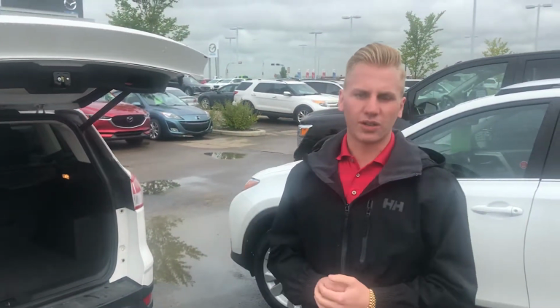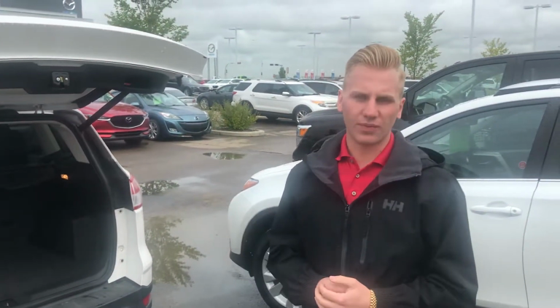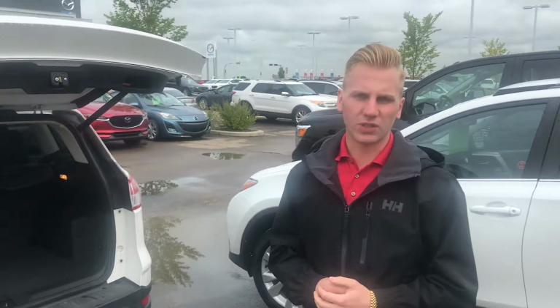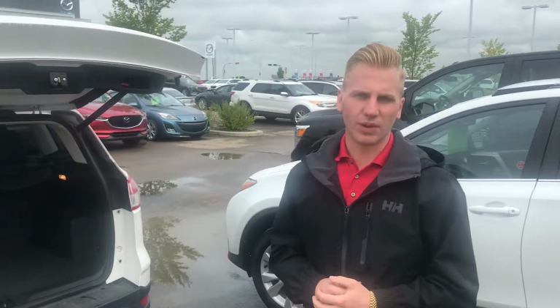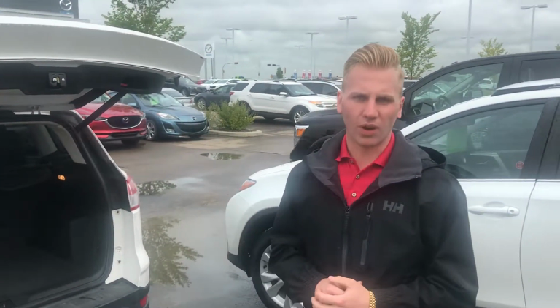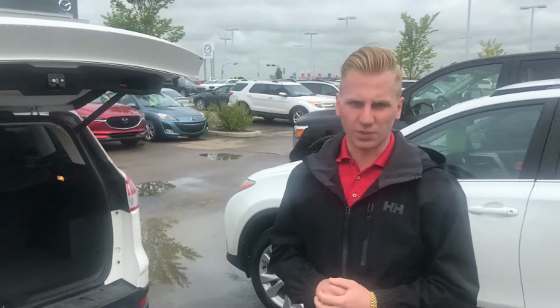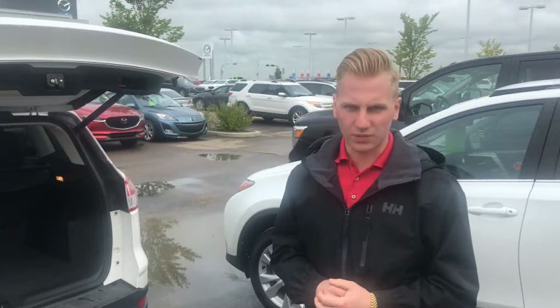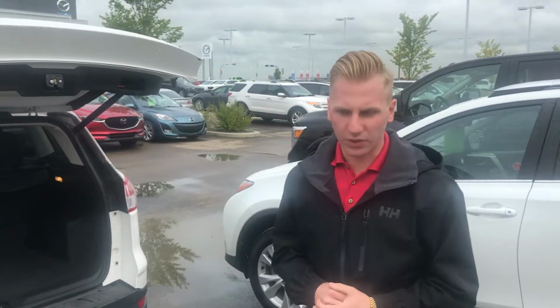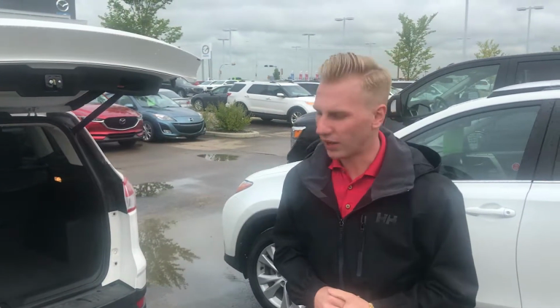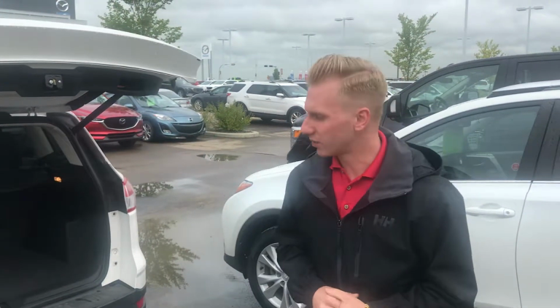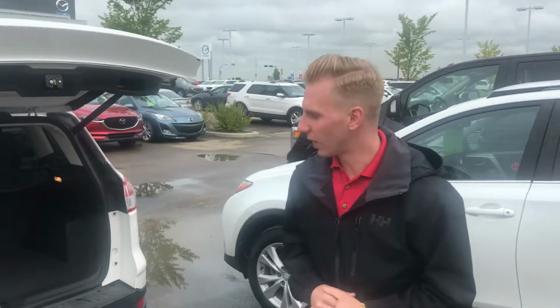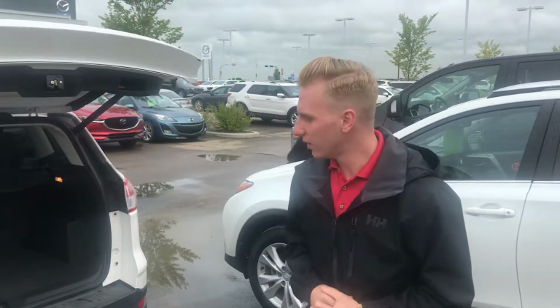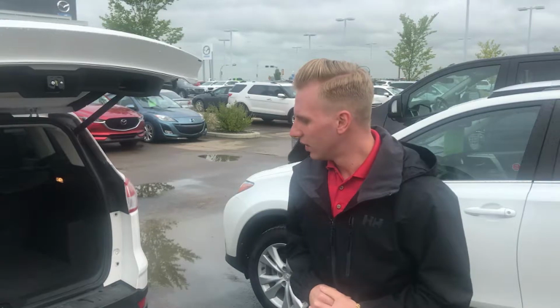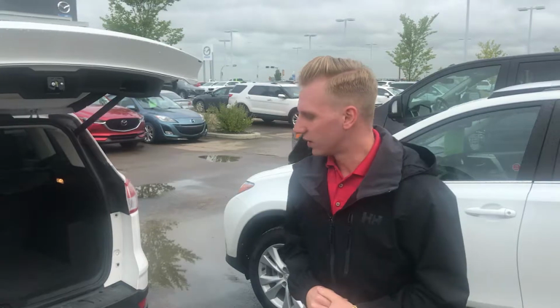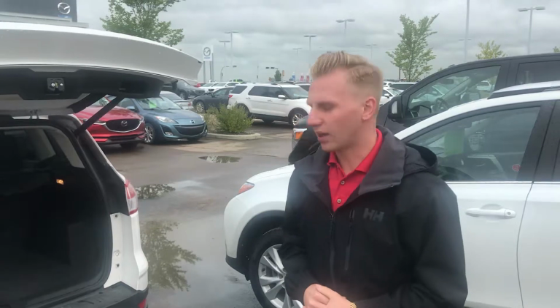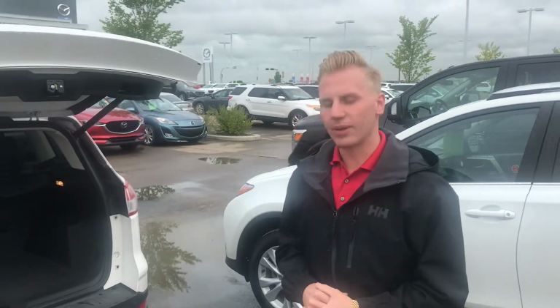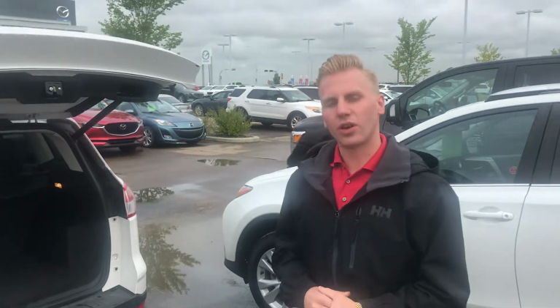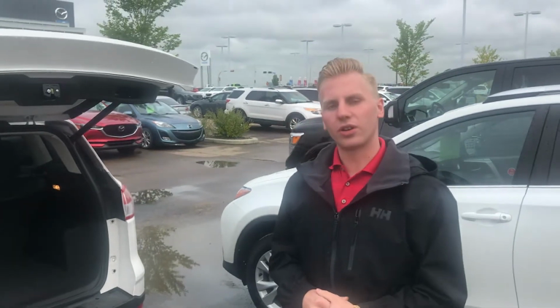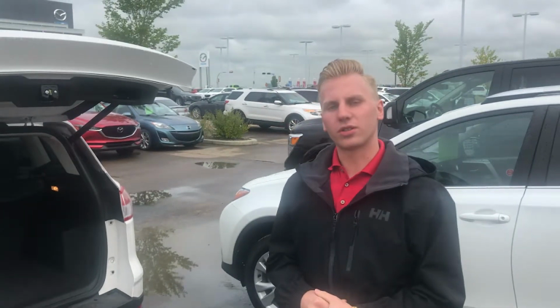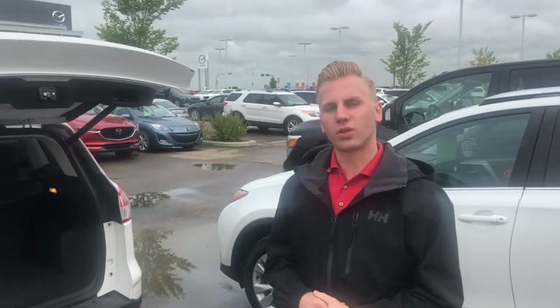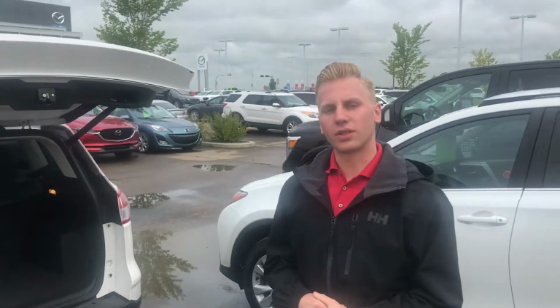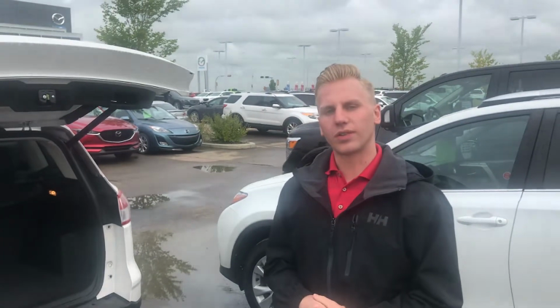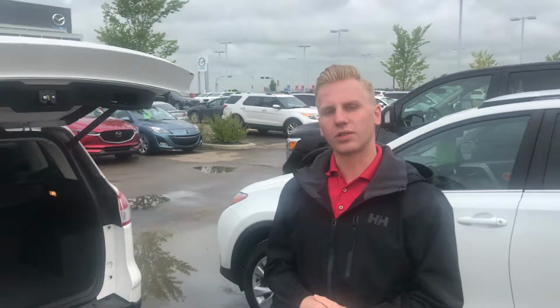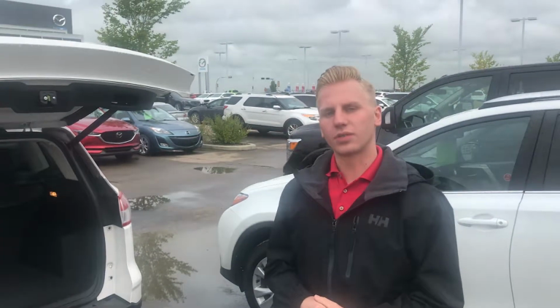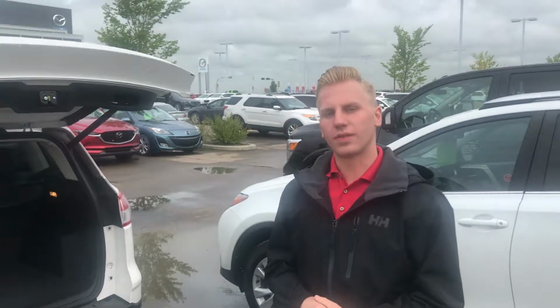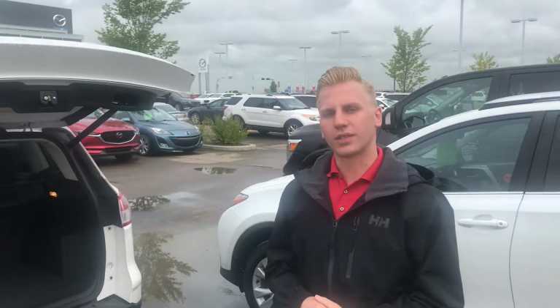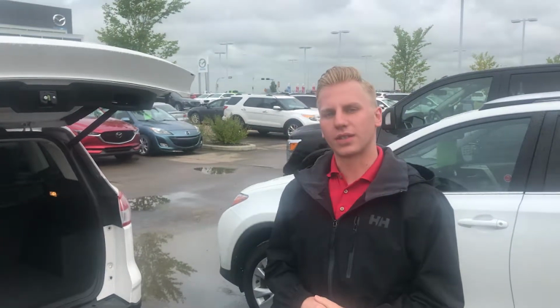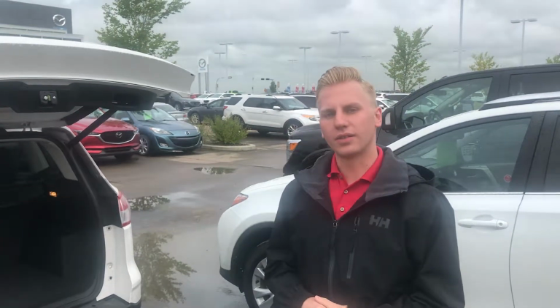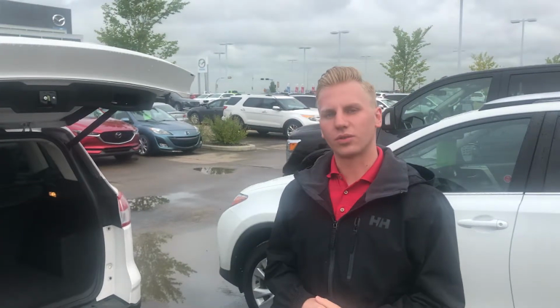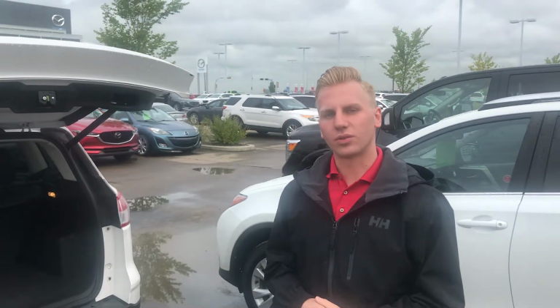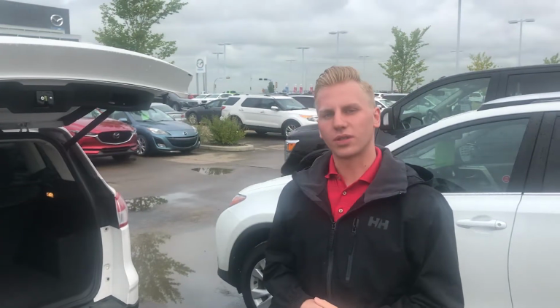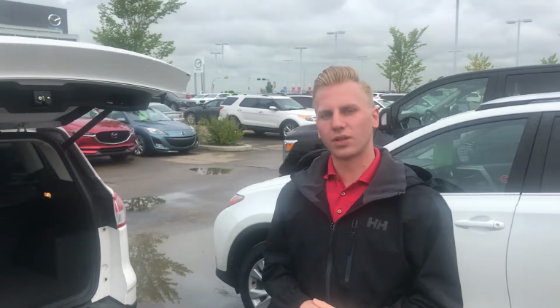Anyway, Jenna, if you wanted to come in and maybe check this one out, I could also start looking for some other options for you as well. Give me a call here at the store: 780-769-0060.